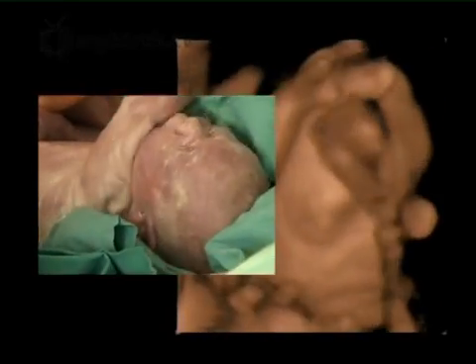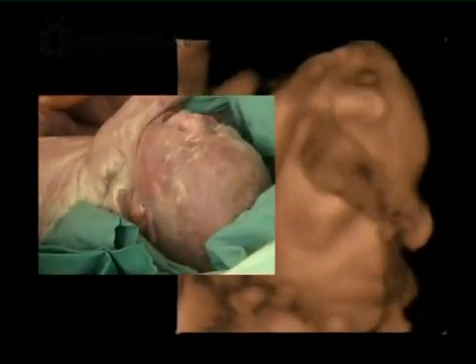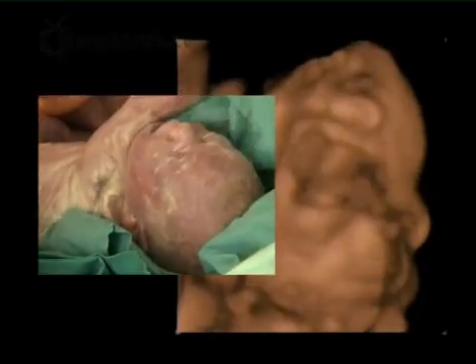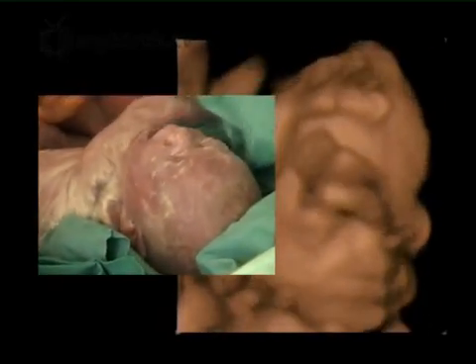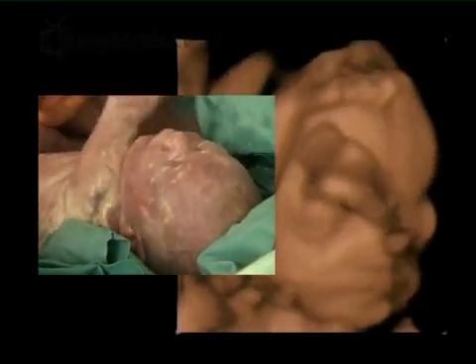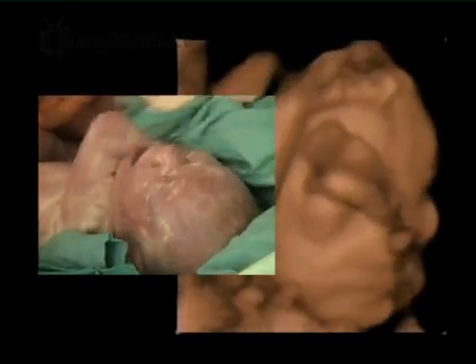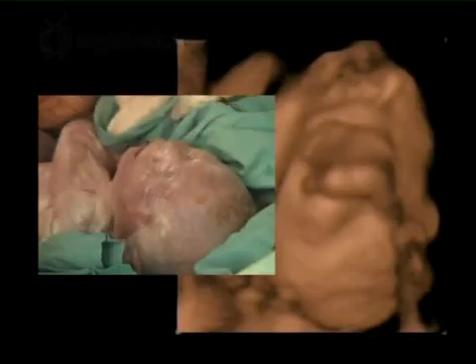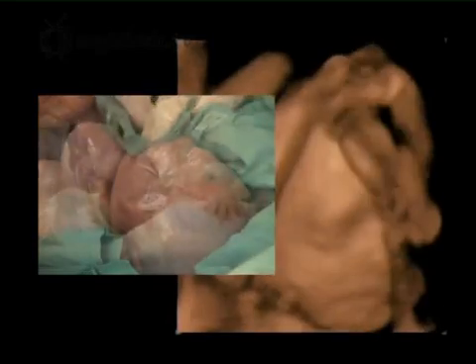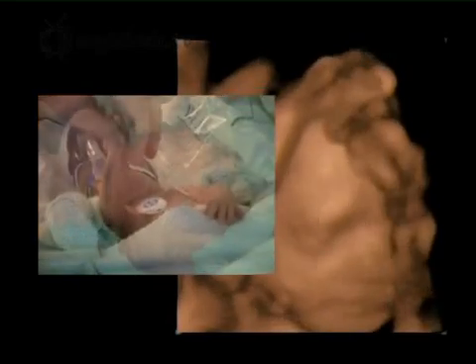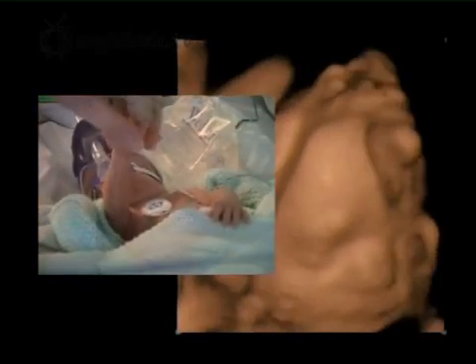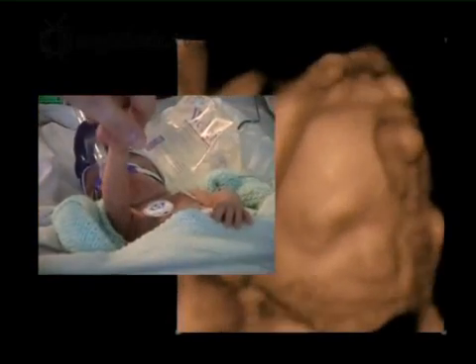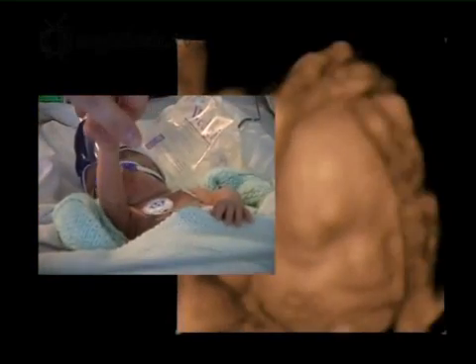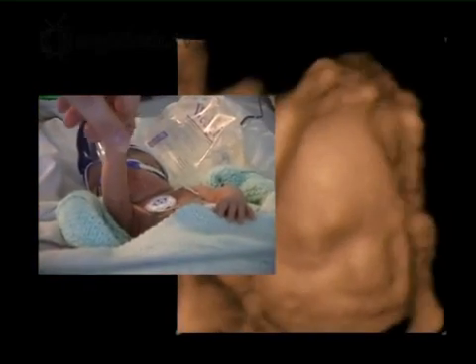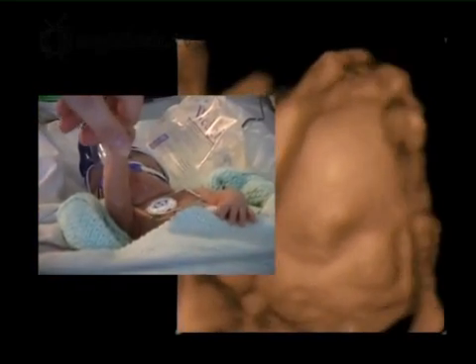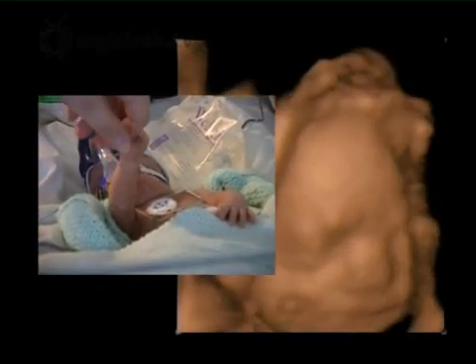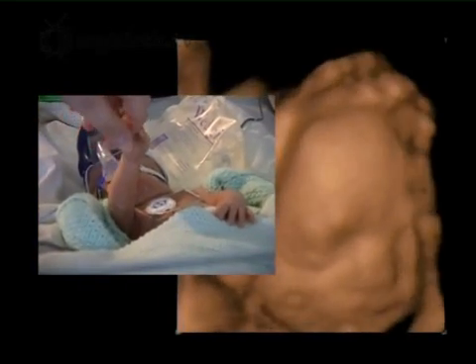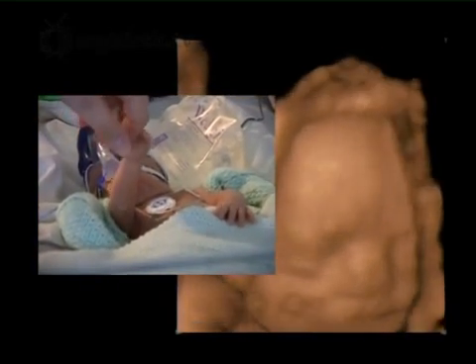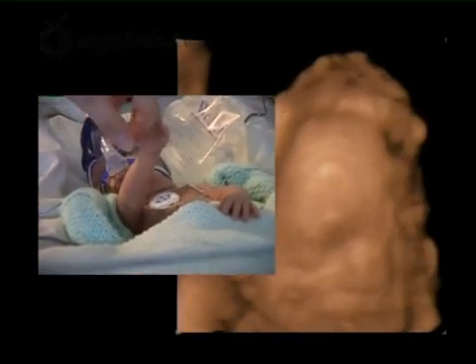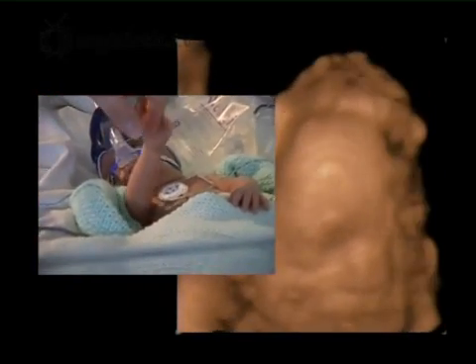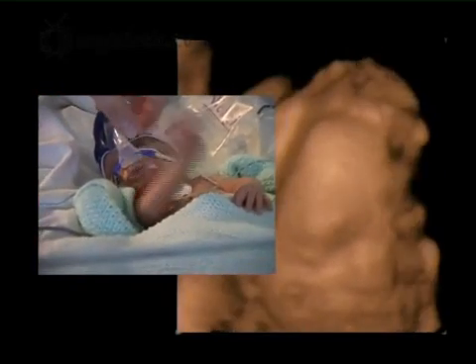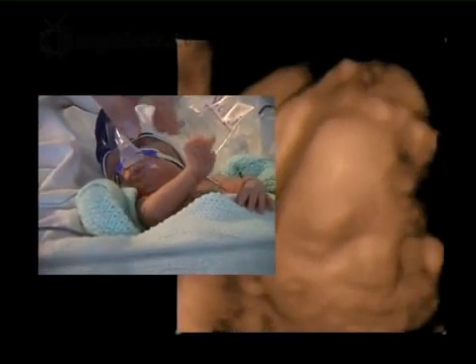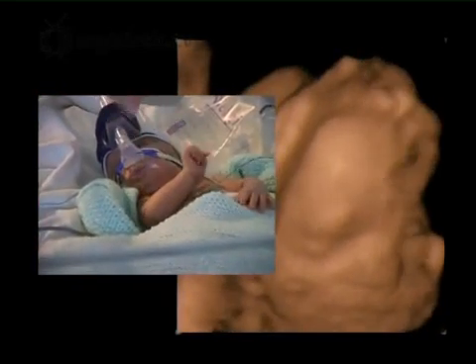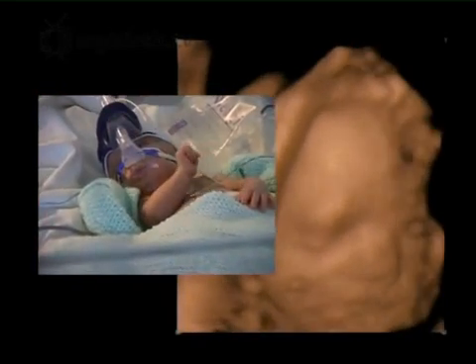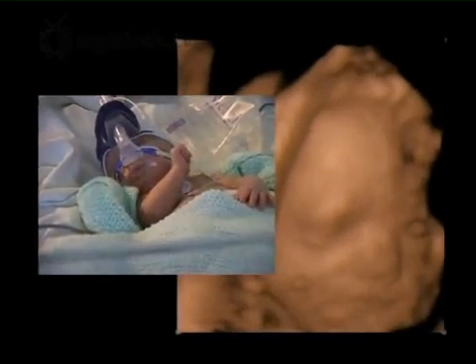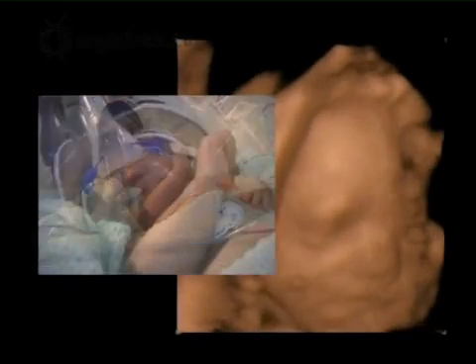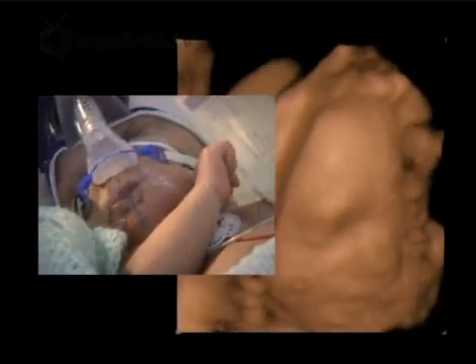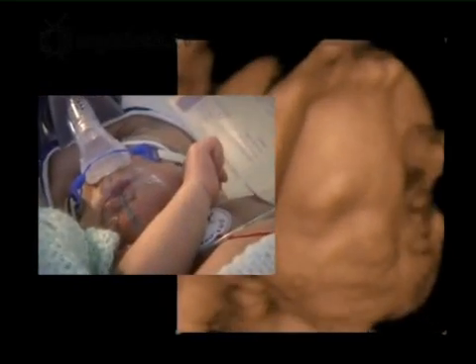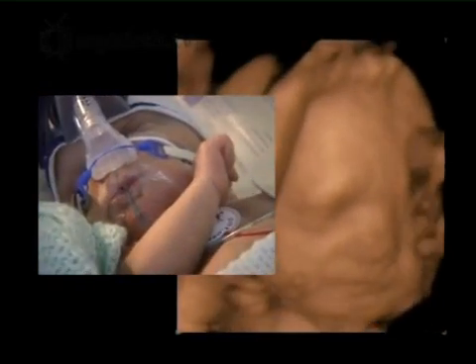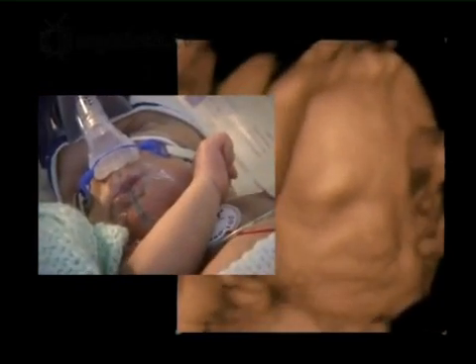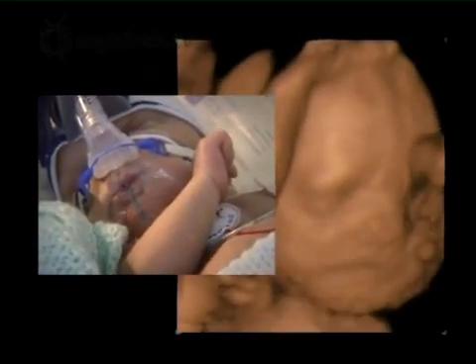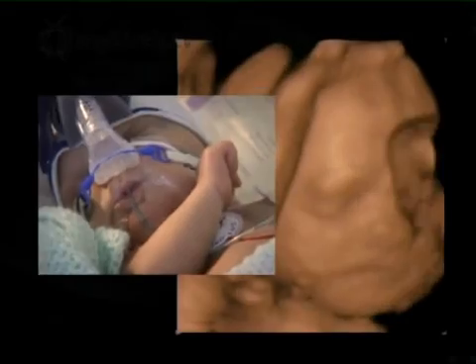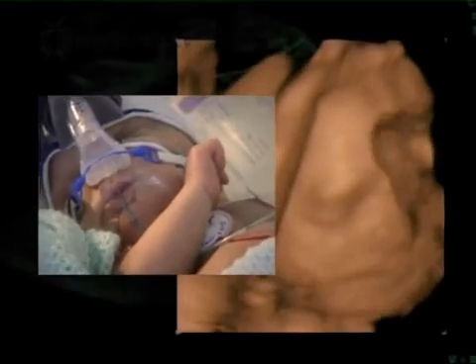If he is born now, he has a good chance of survival with the use of modern medical technology, although he would need help with his breathing.